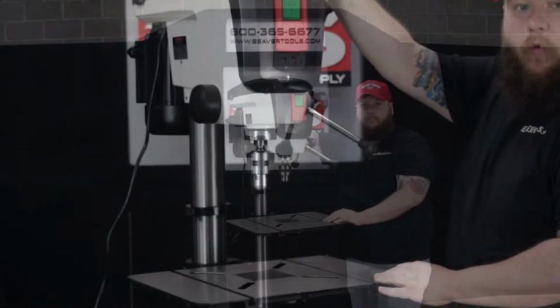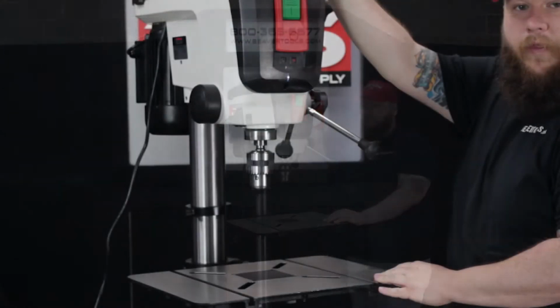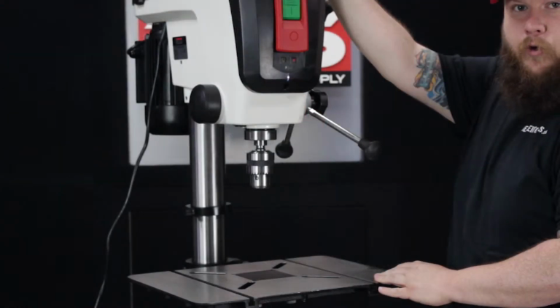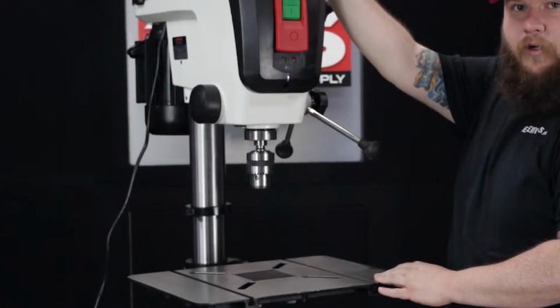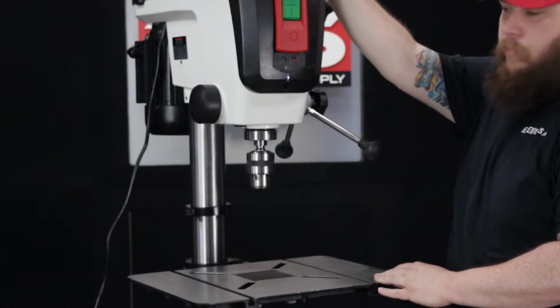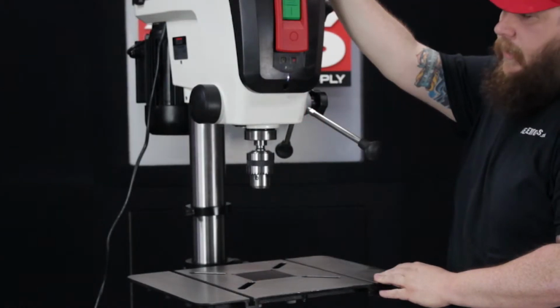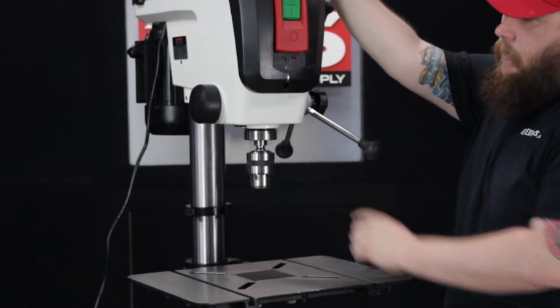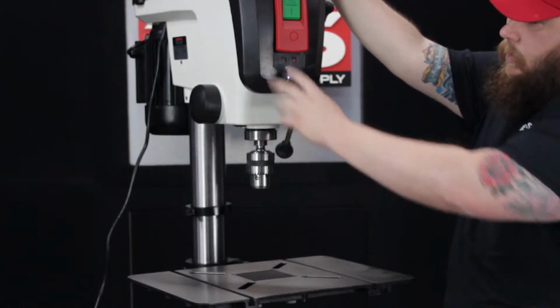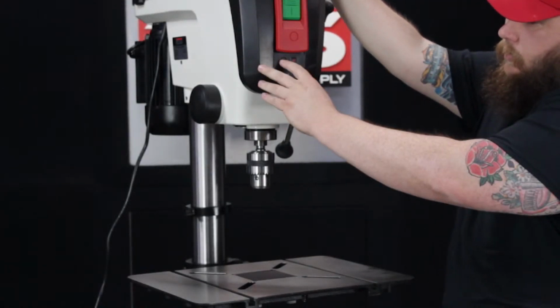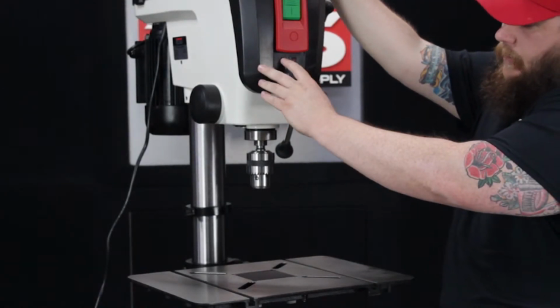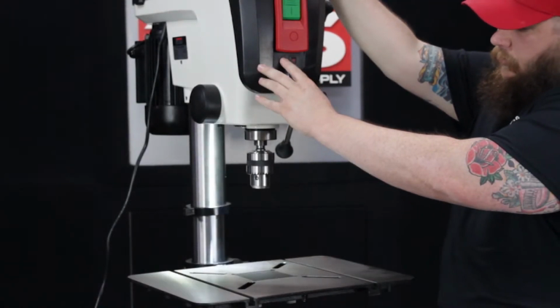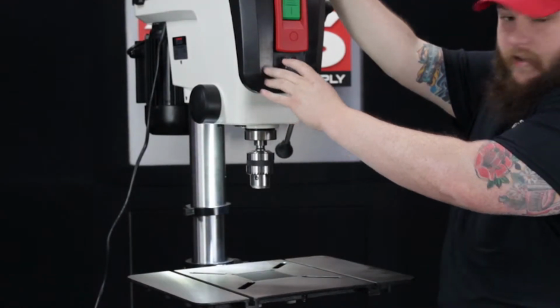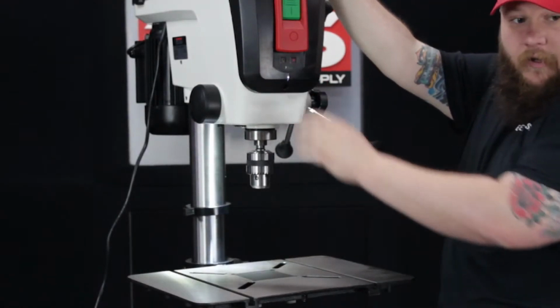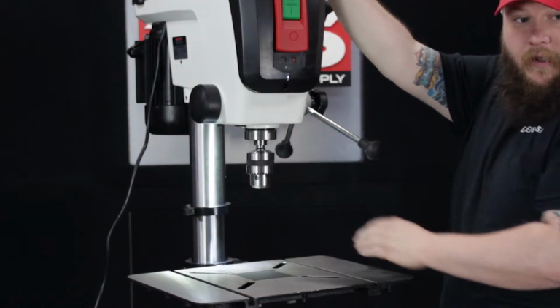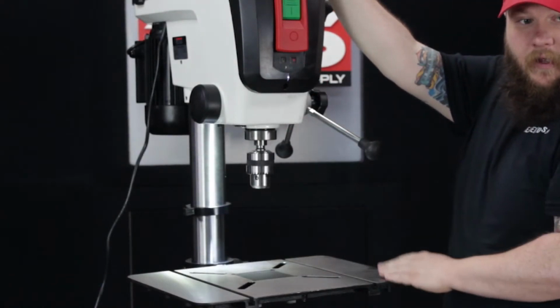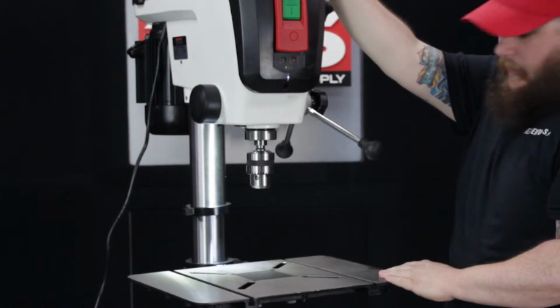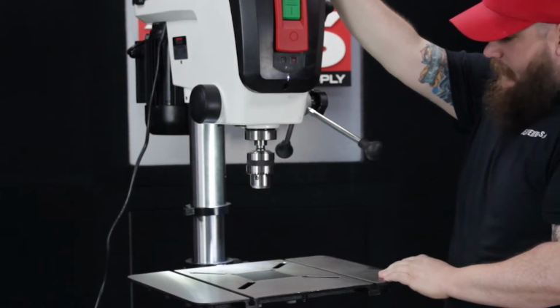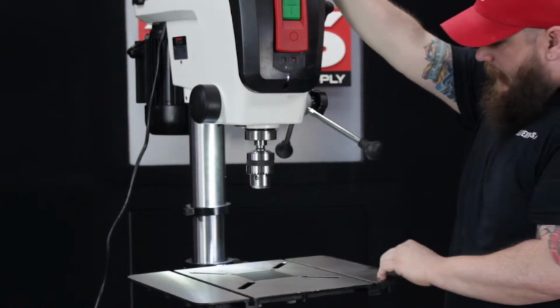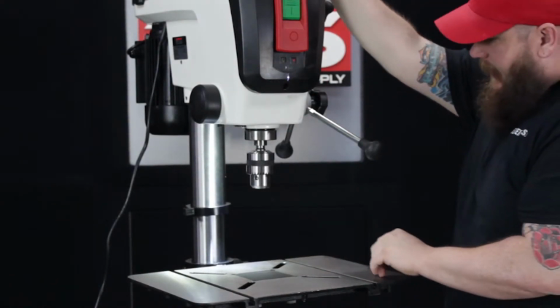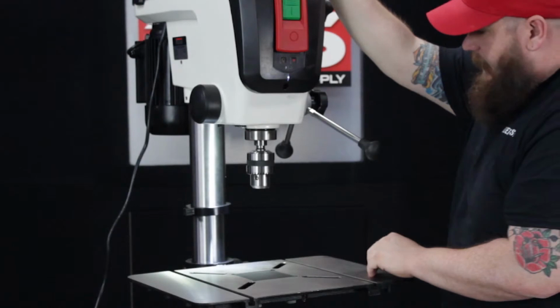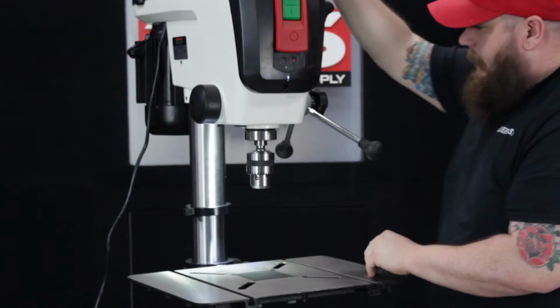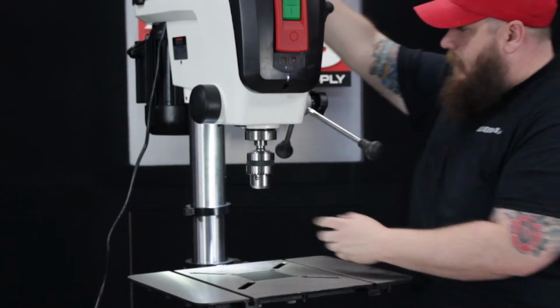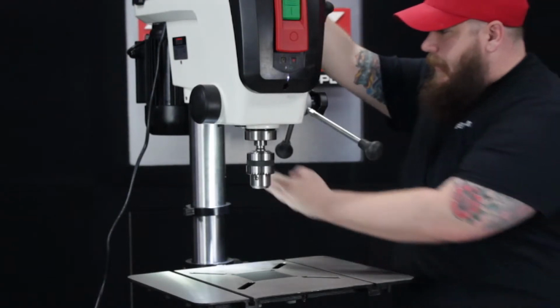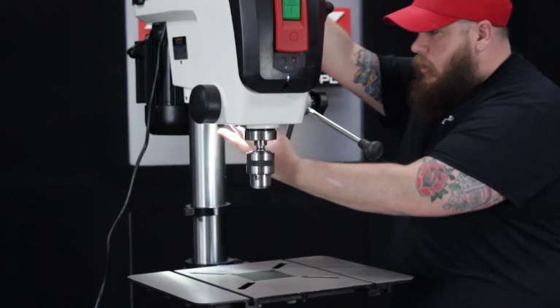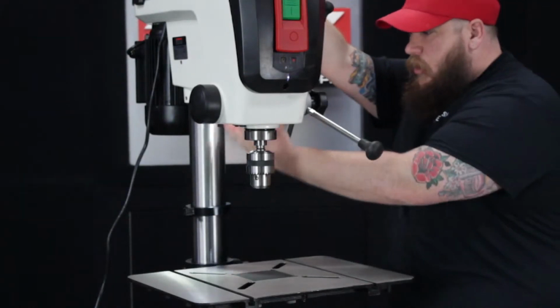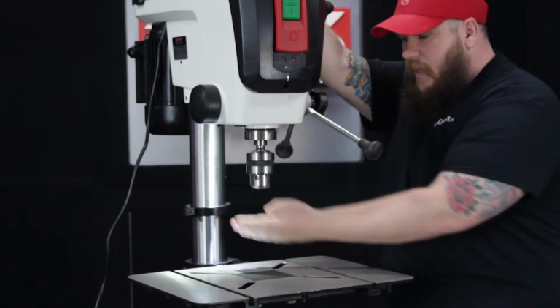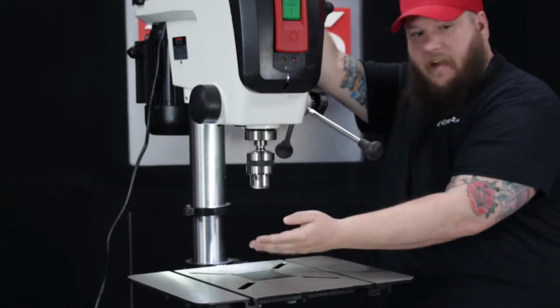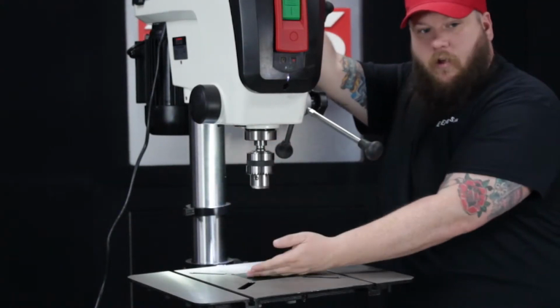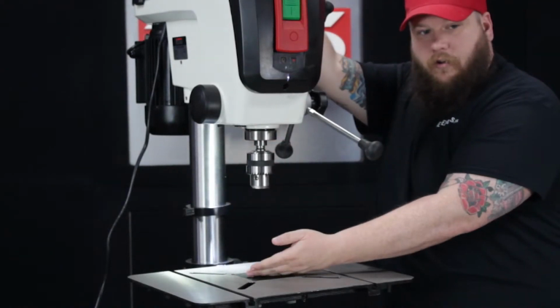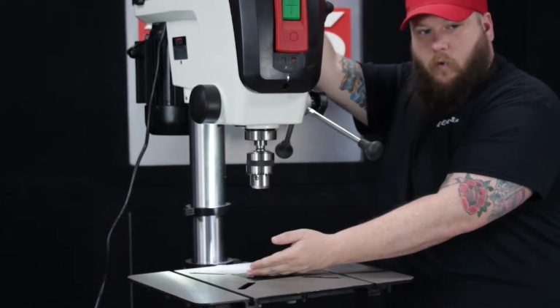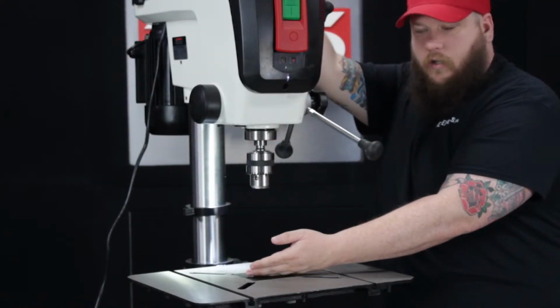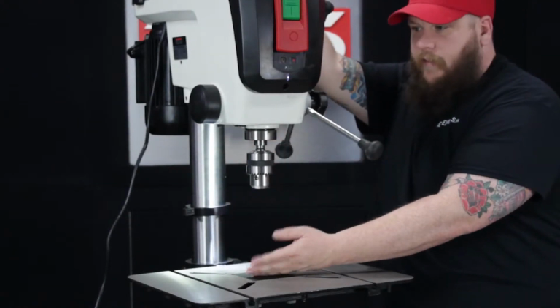Once the drill press is plugged in, go ahead and turn the light on — you can see the nice LED light back here shines down on your work surface.